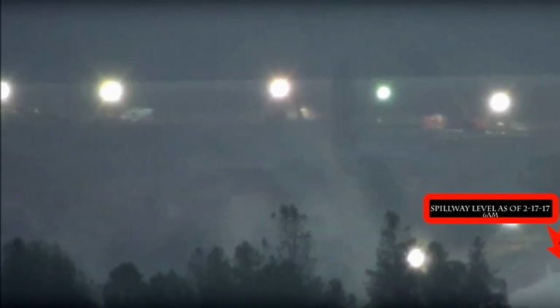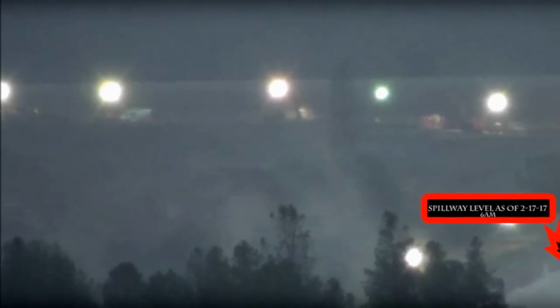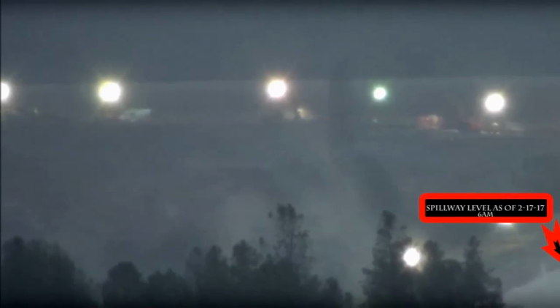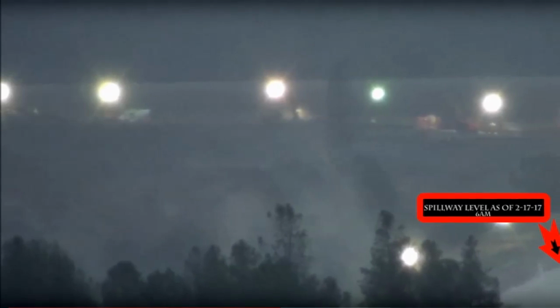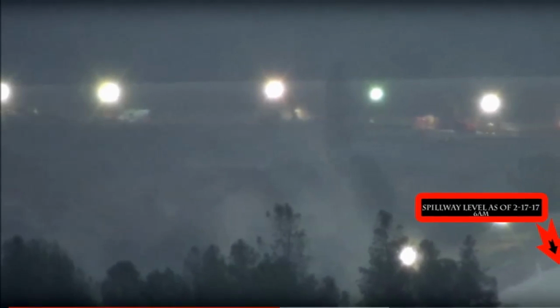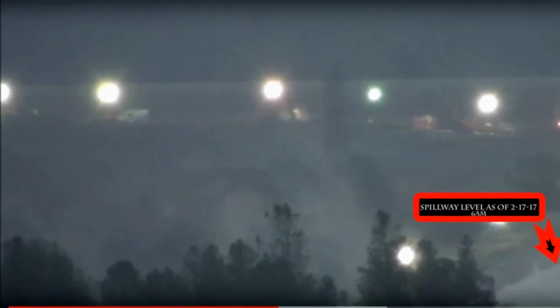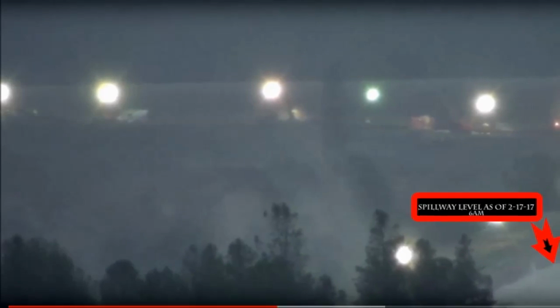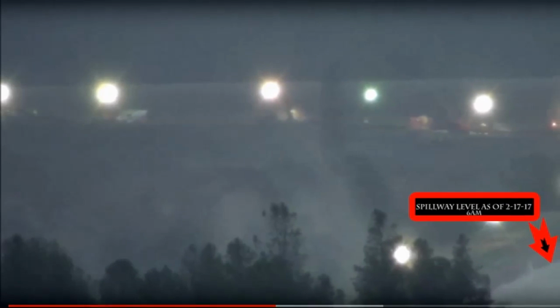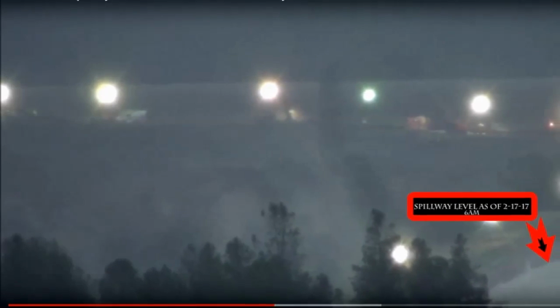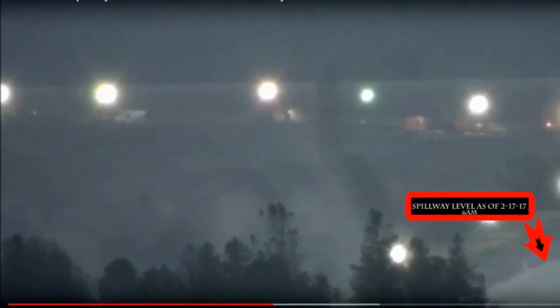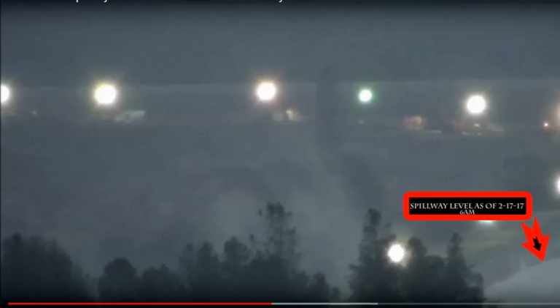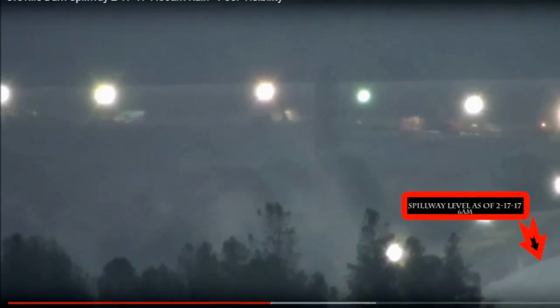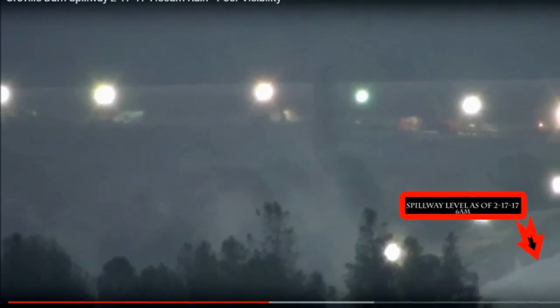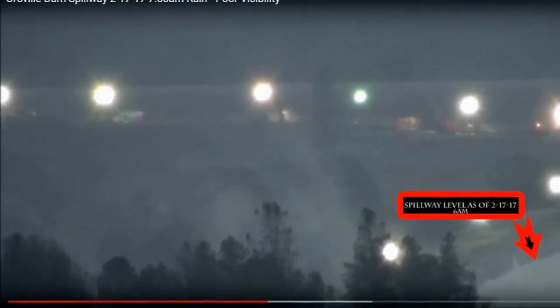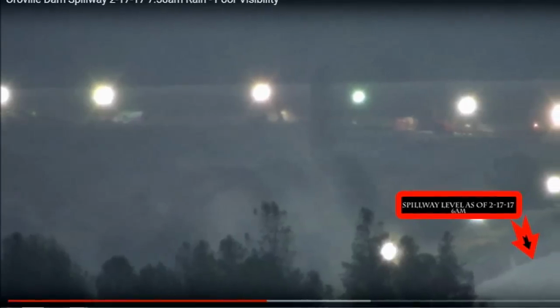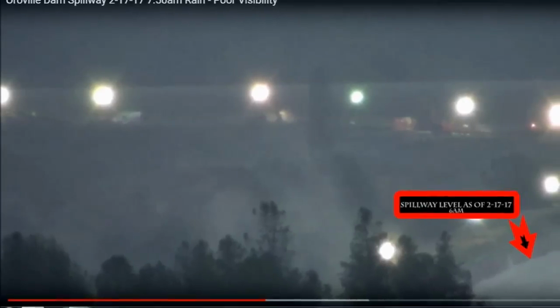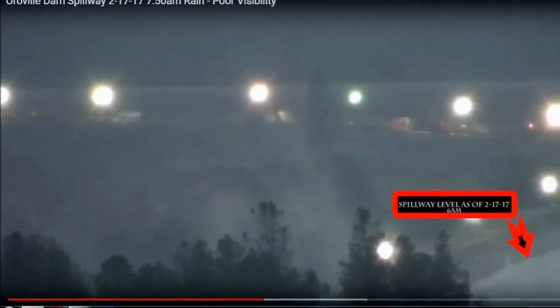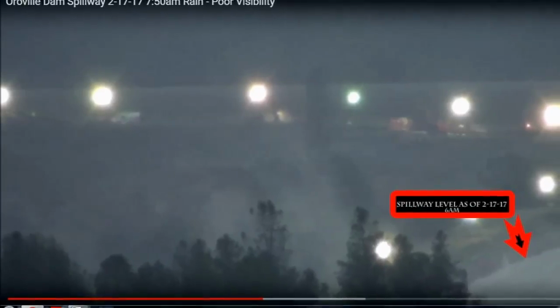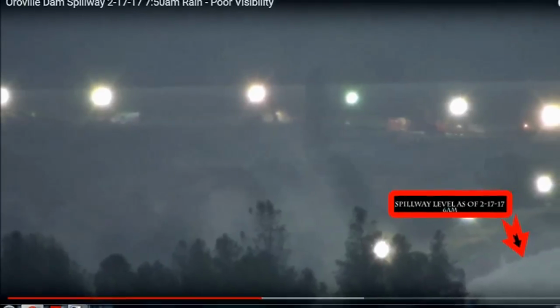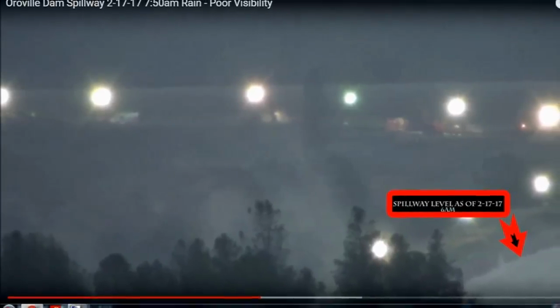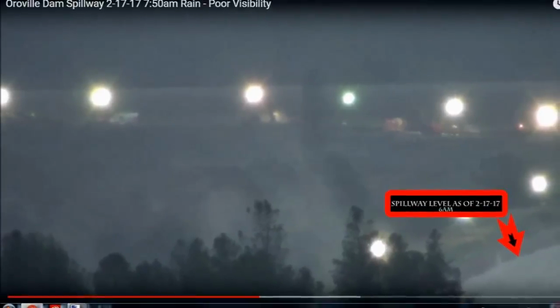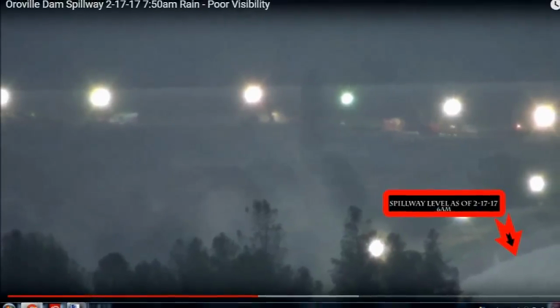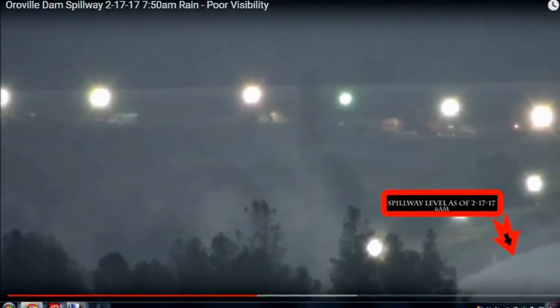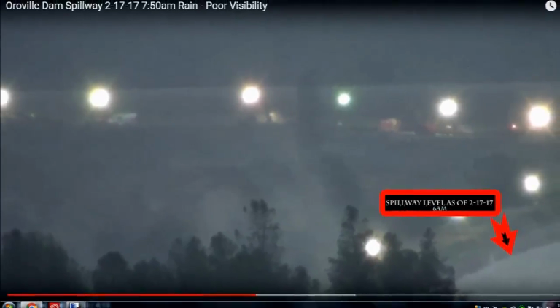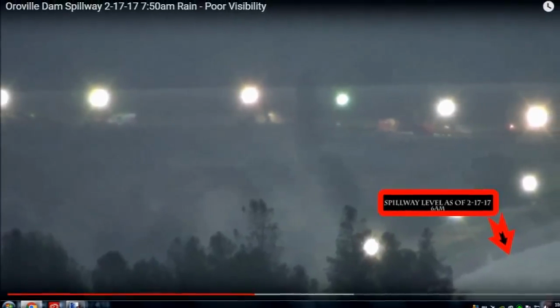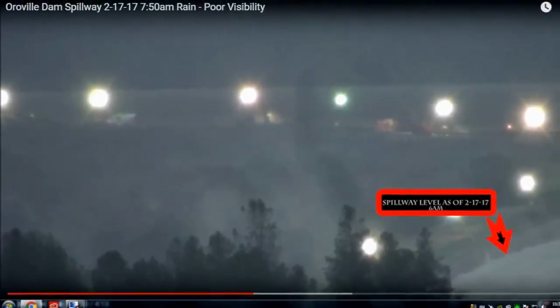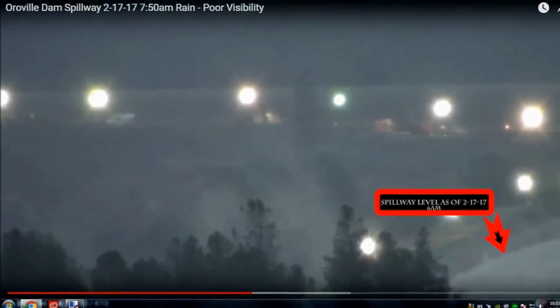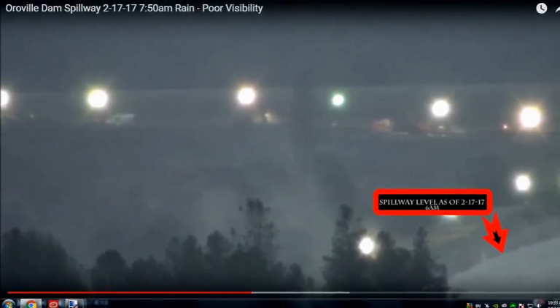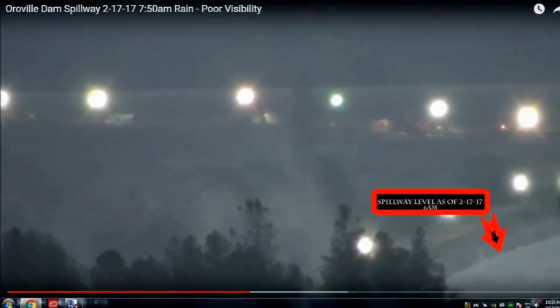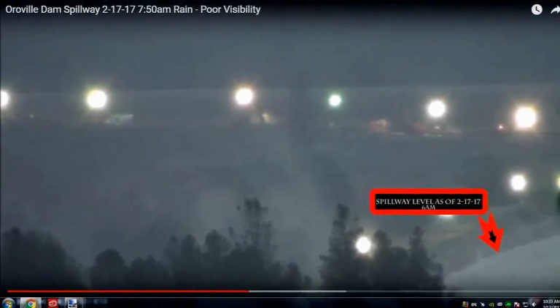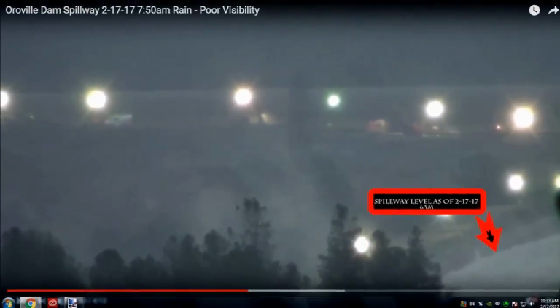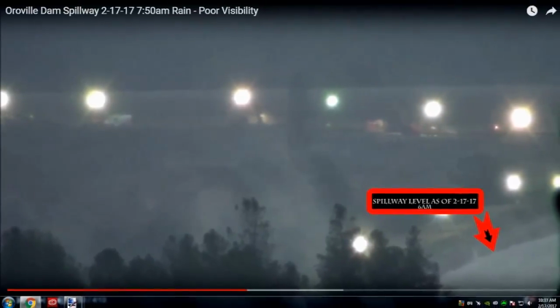They said that cubic feet per second was lower, but you can see here it looks even higher on the spillway.